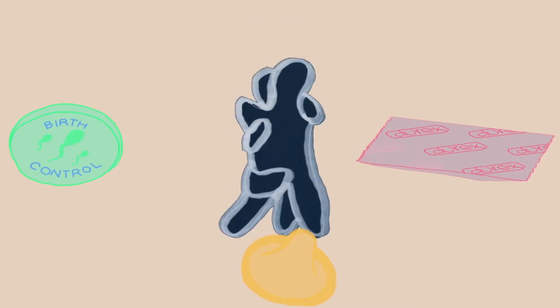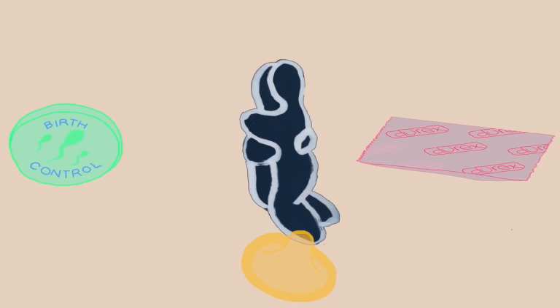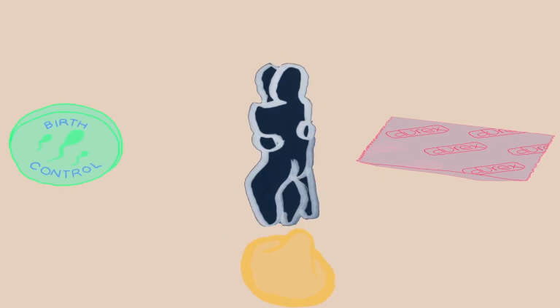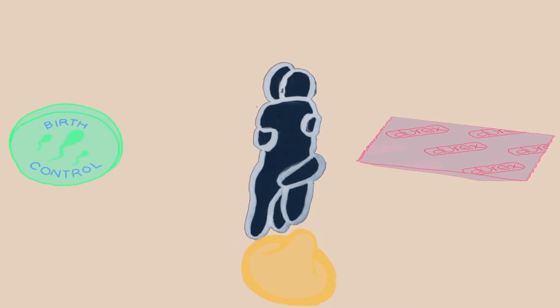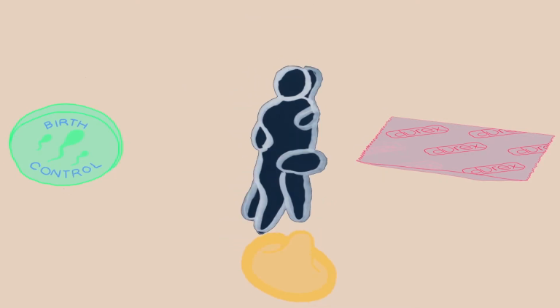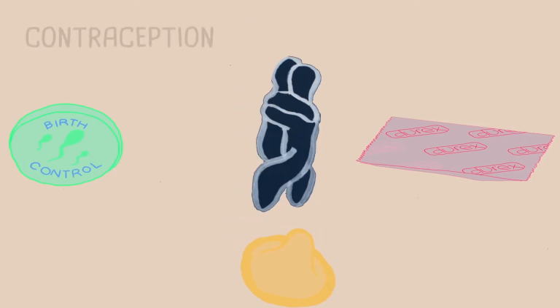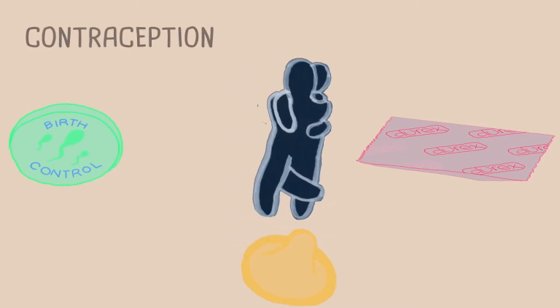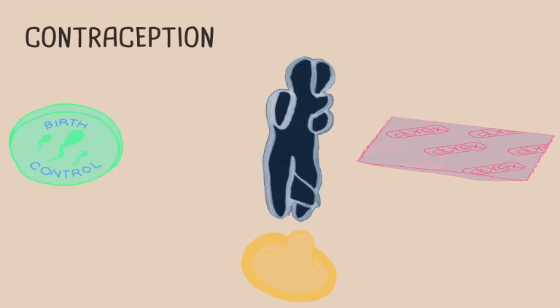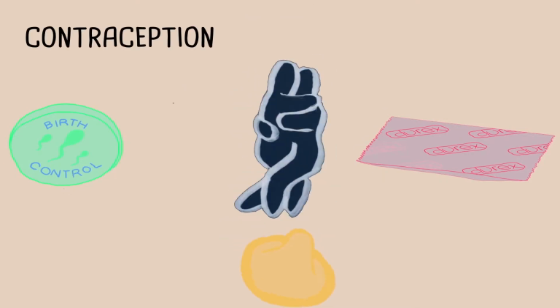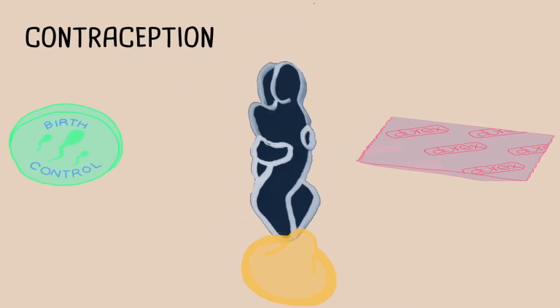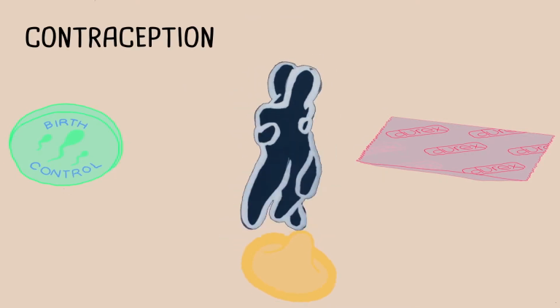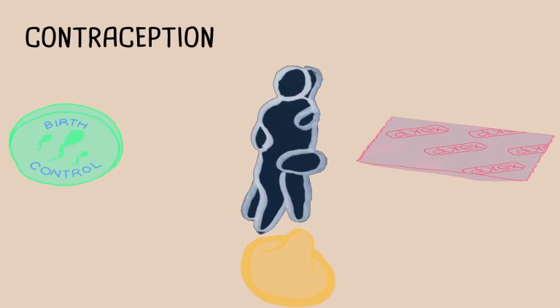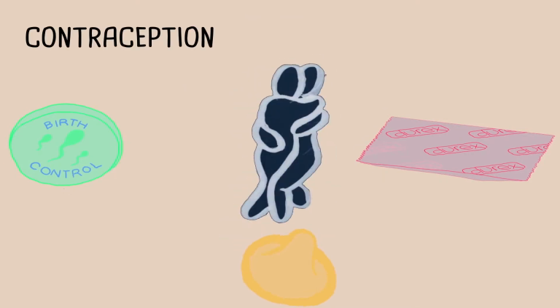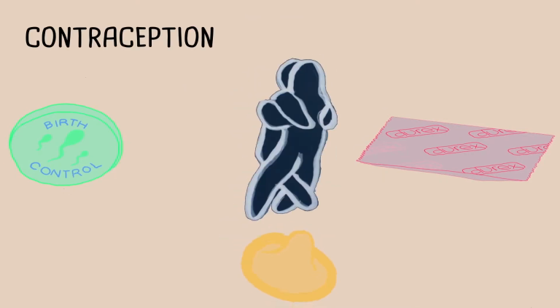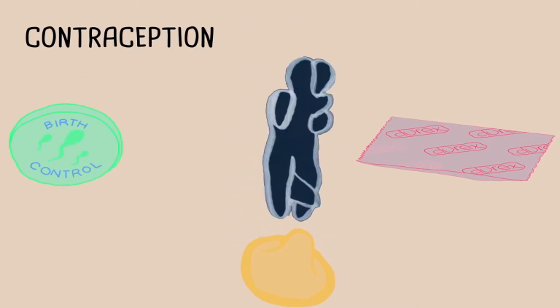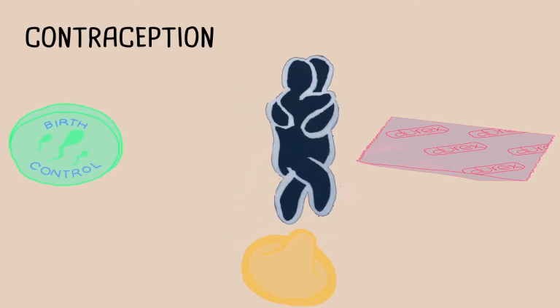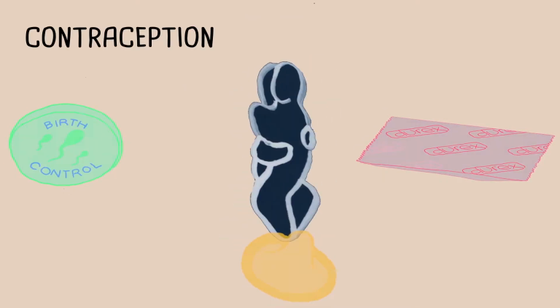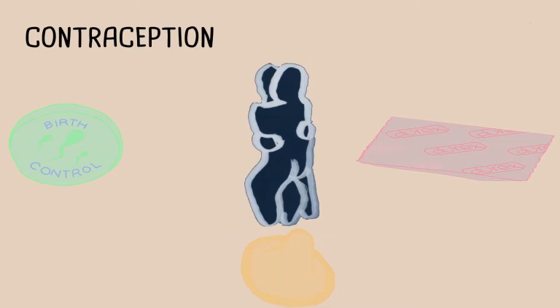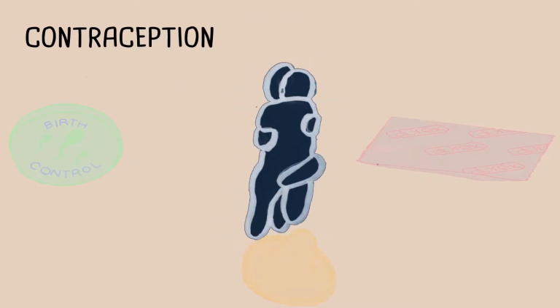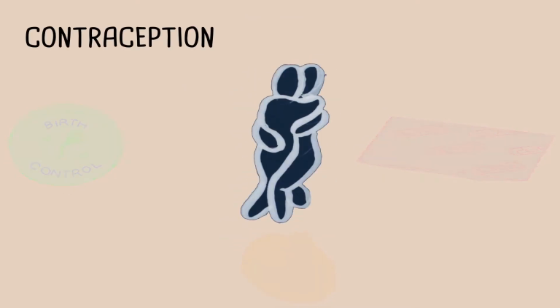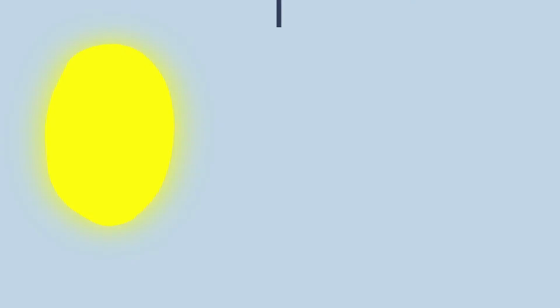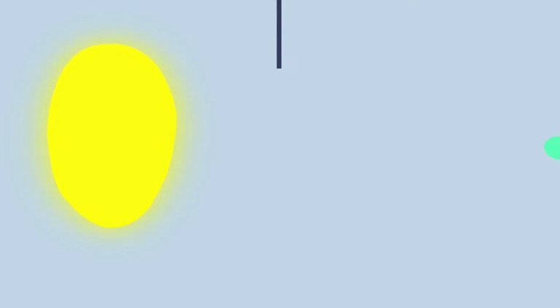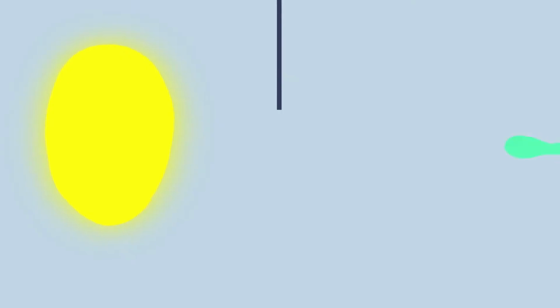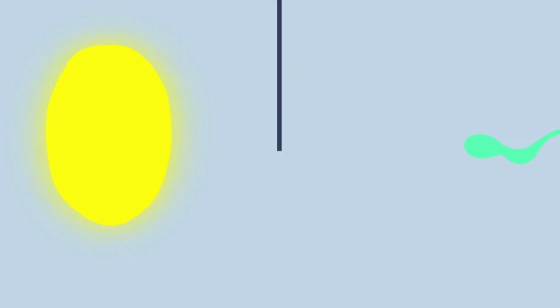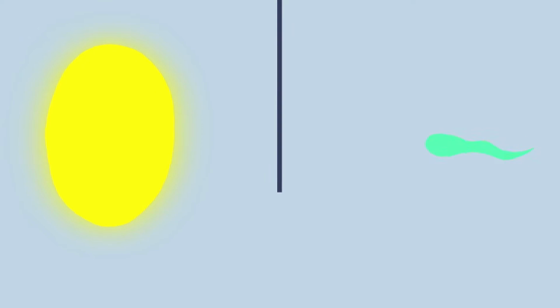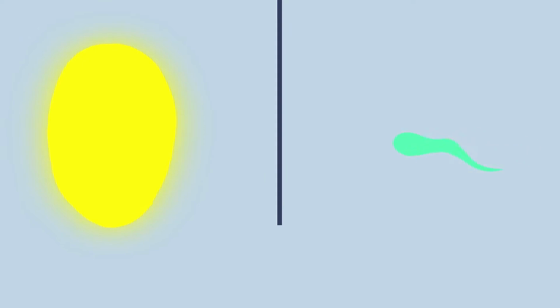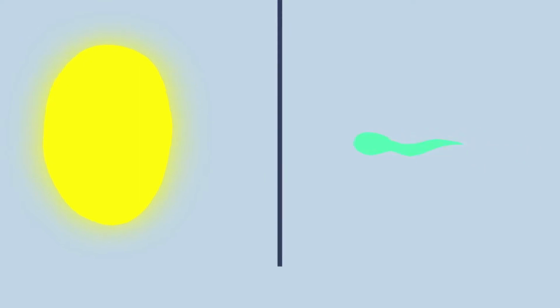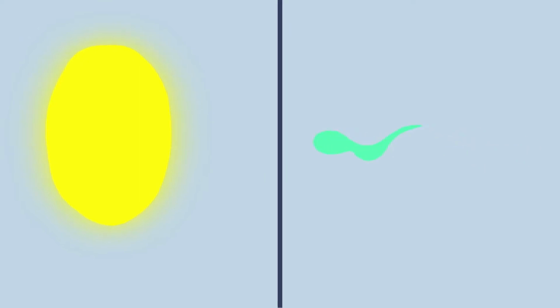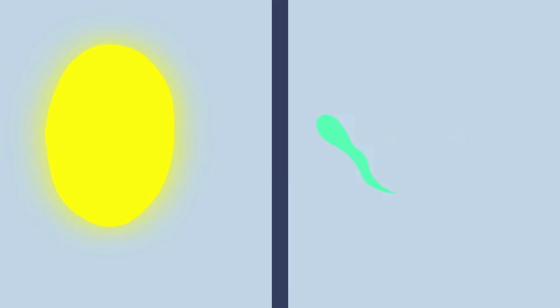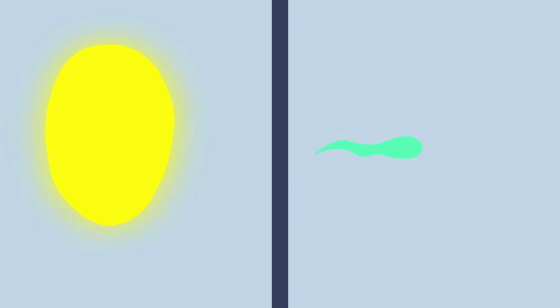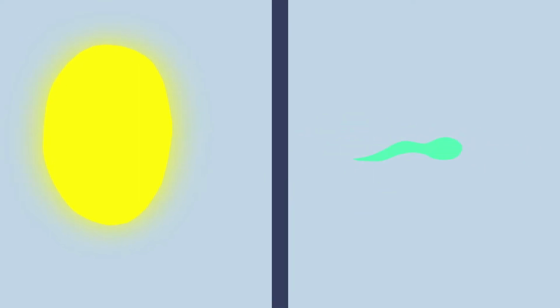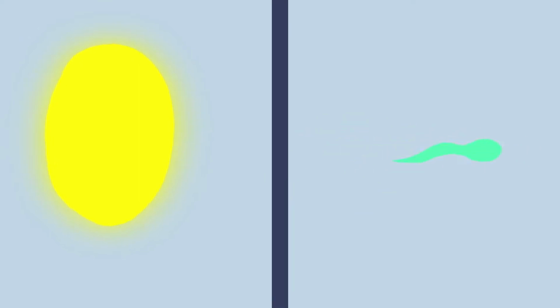Now if you don't want to become pregnant when you have sex, there are lots of ways to stop it from happening. We call this contraception.